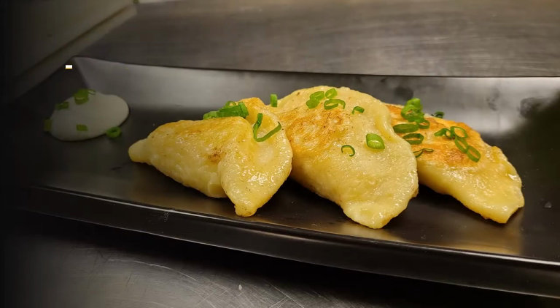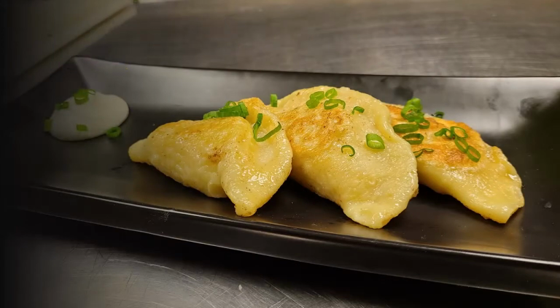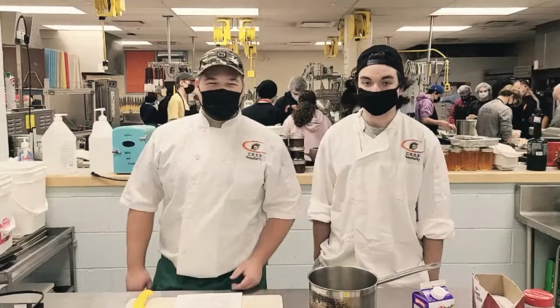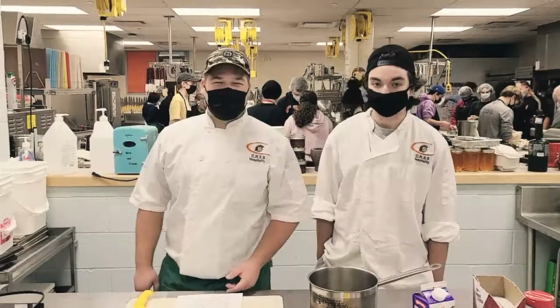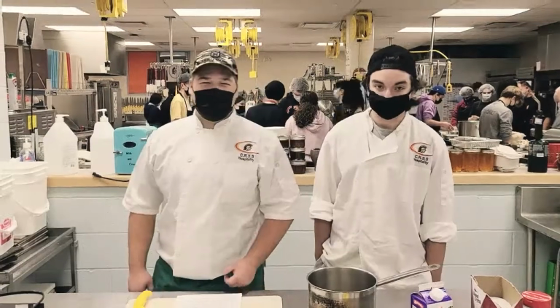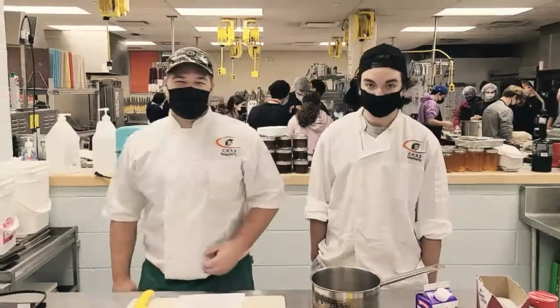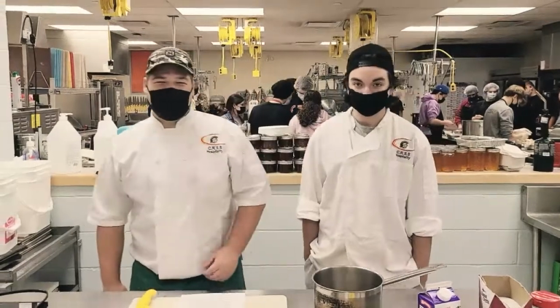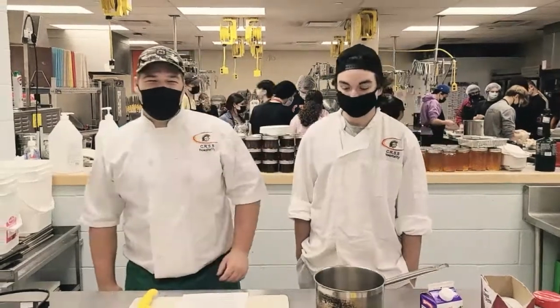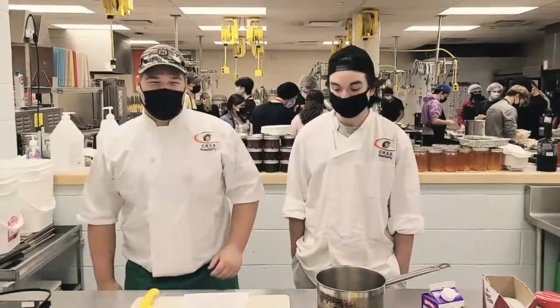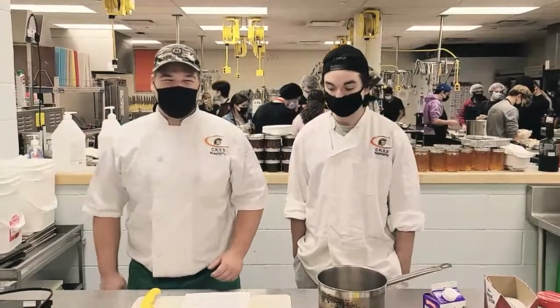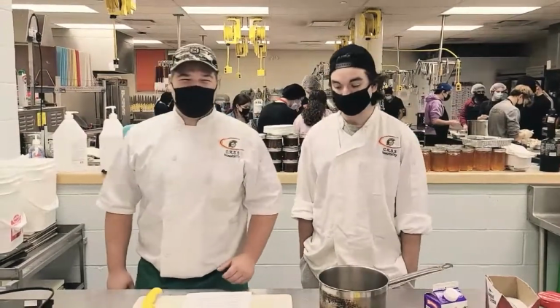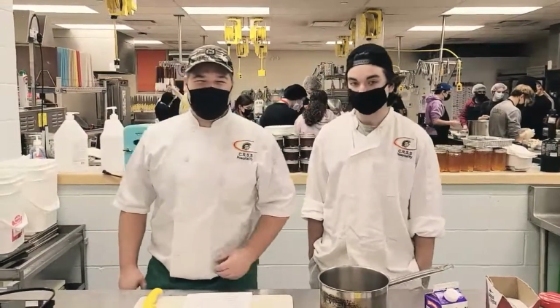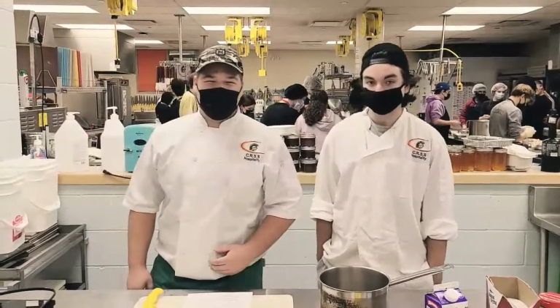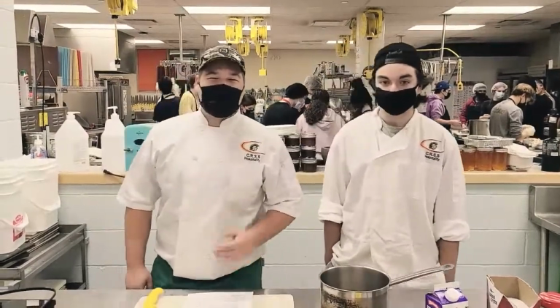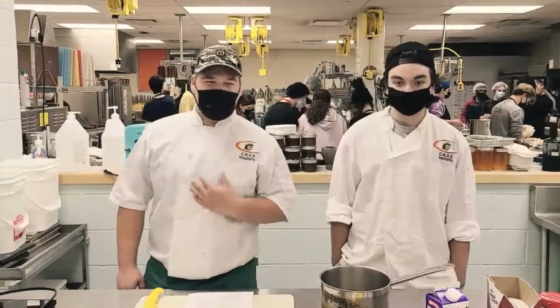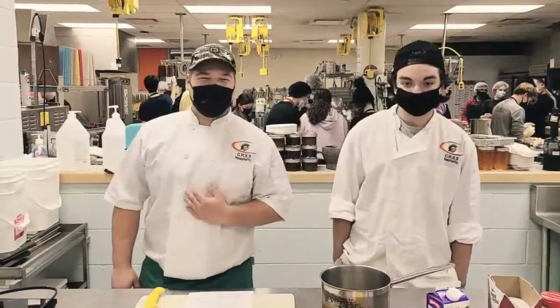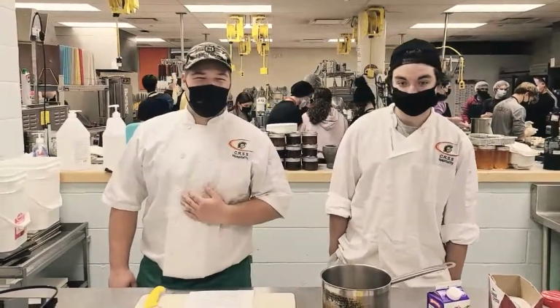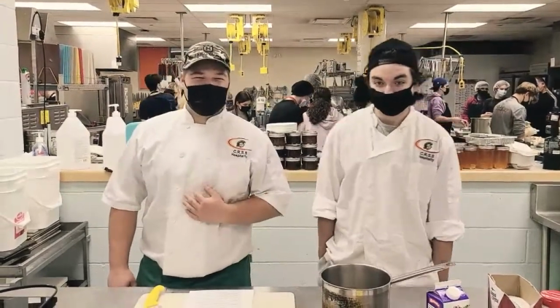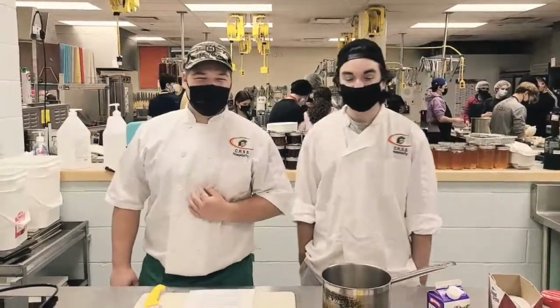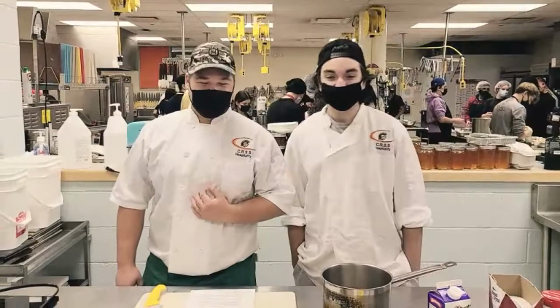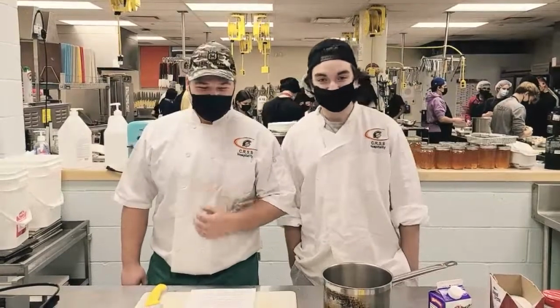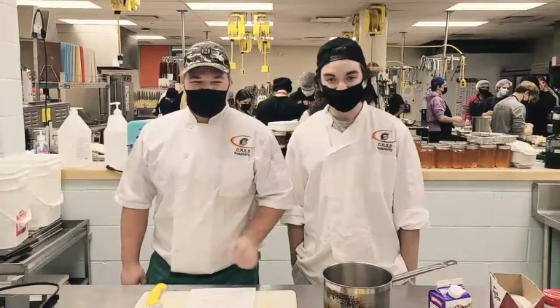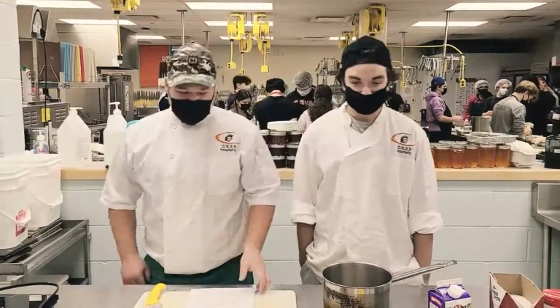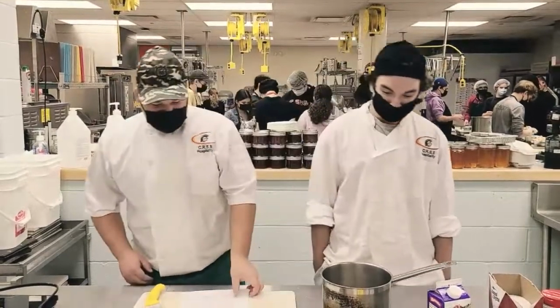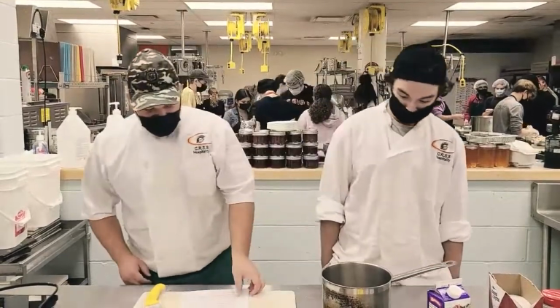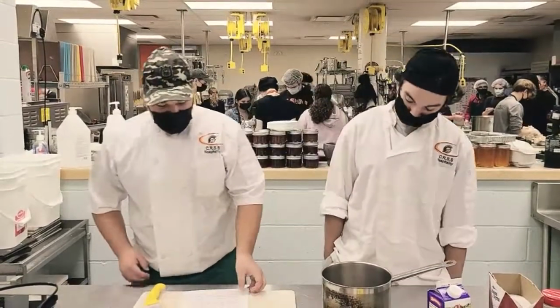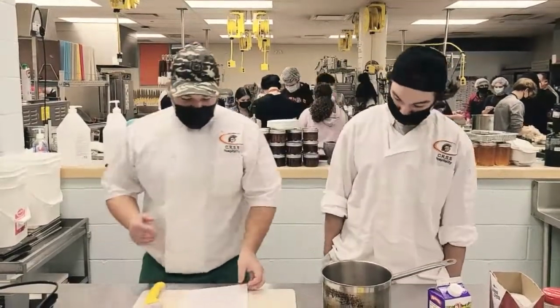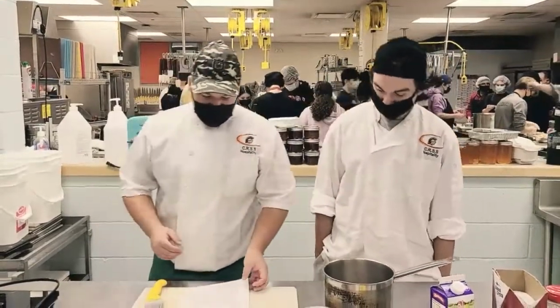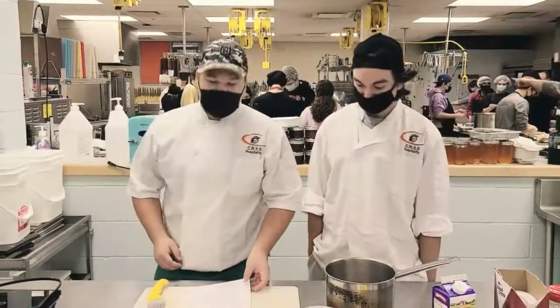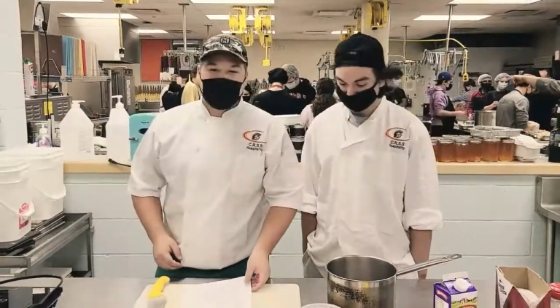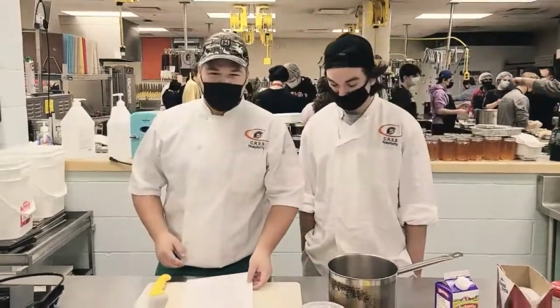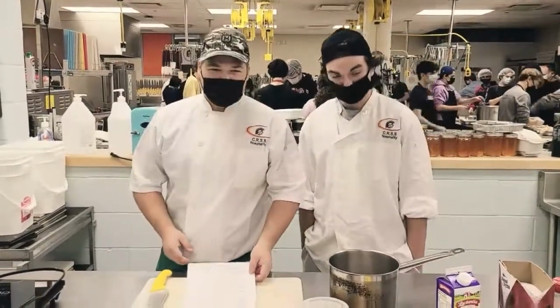Welcome to the Roadhouse Cafe at Clark Road Secondary School. I'm Rowan Smelser and I'm Michael Maynes. Today we'll be making pierogies.